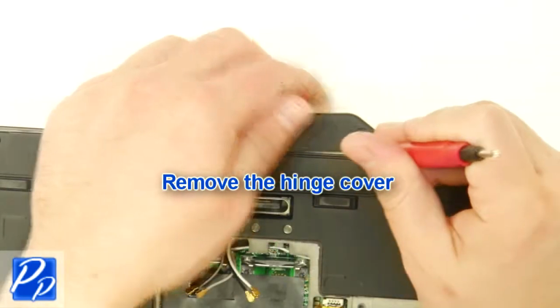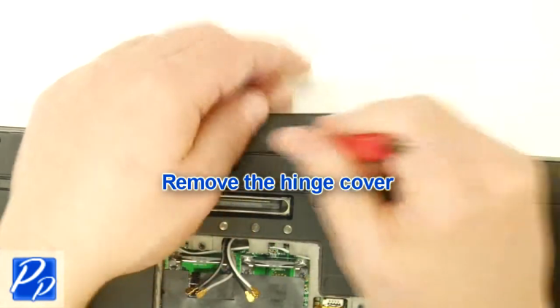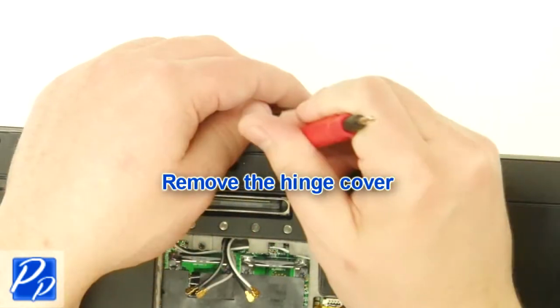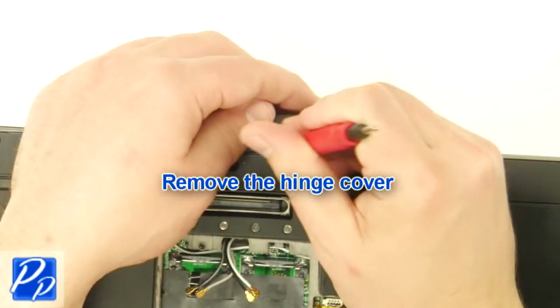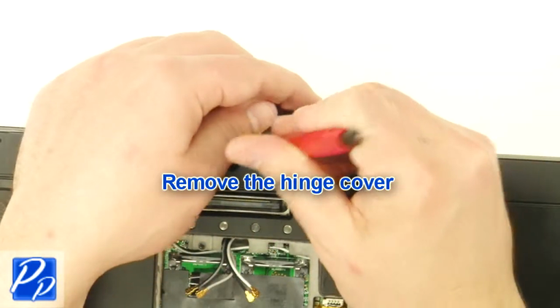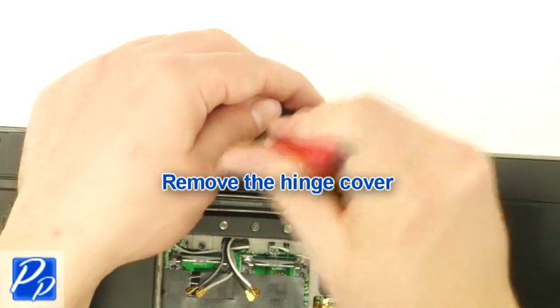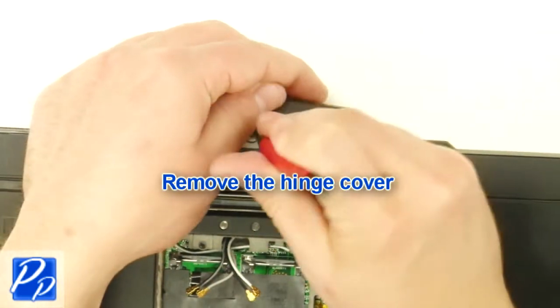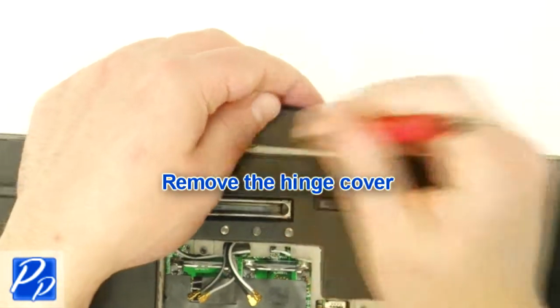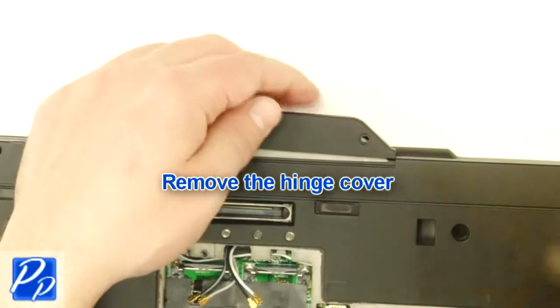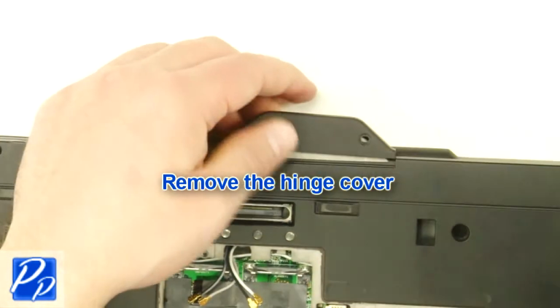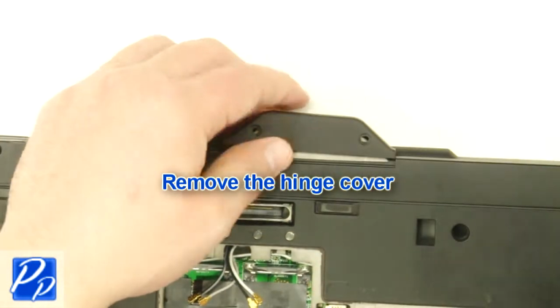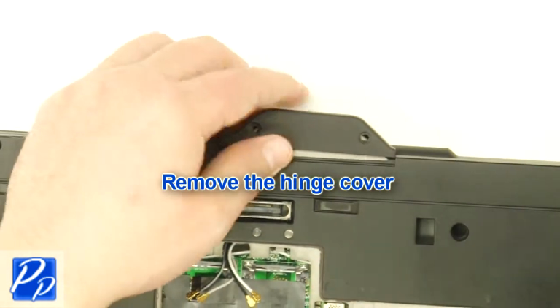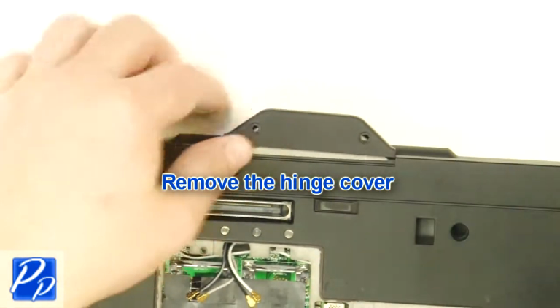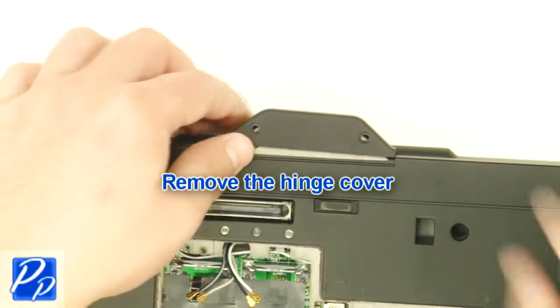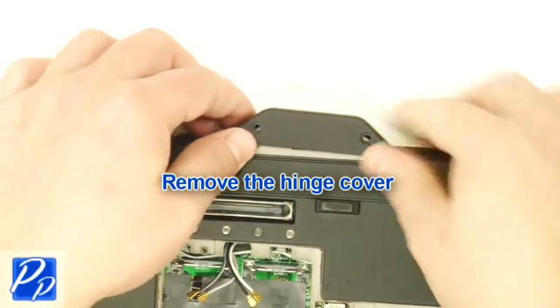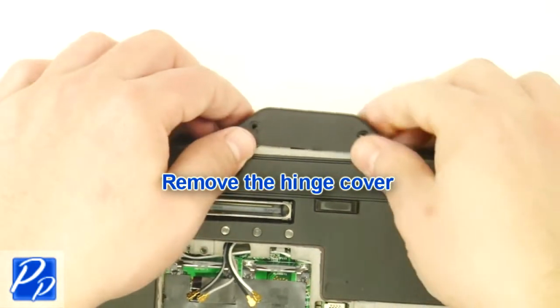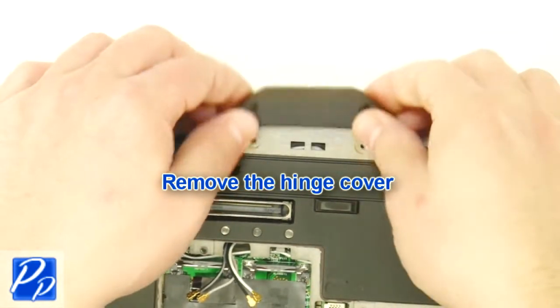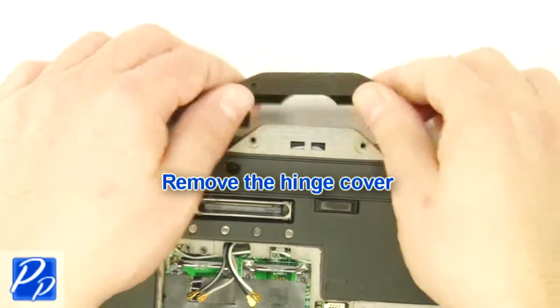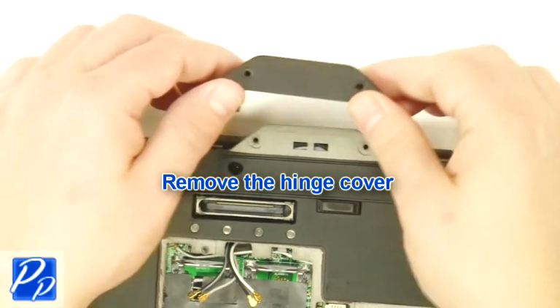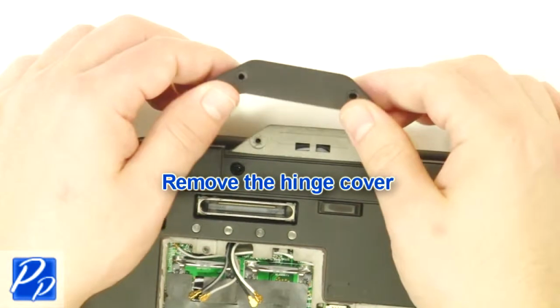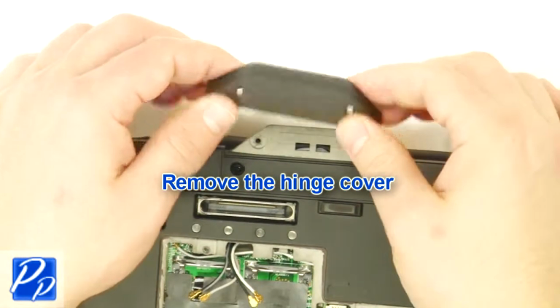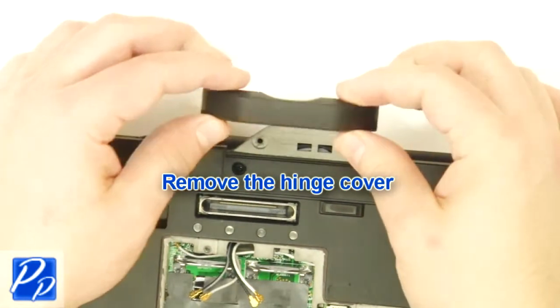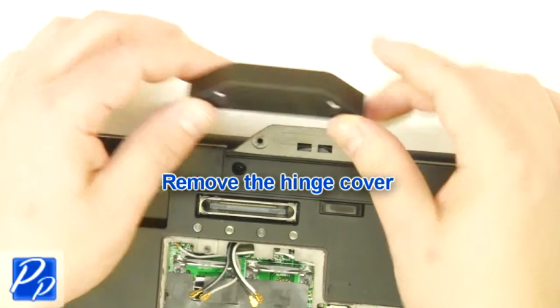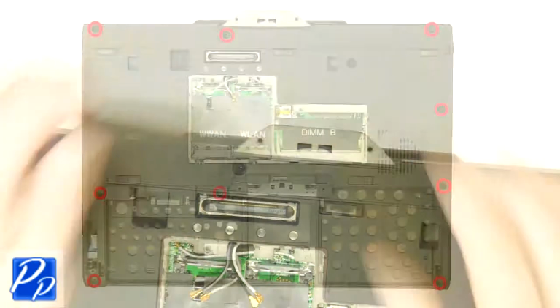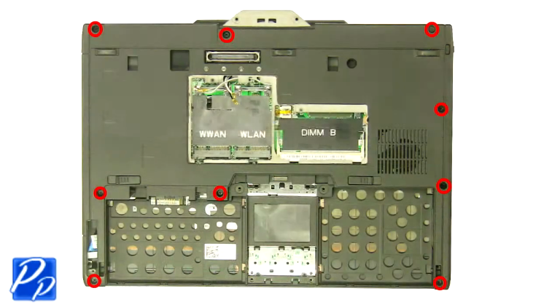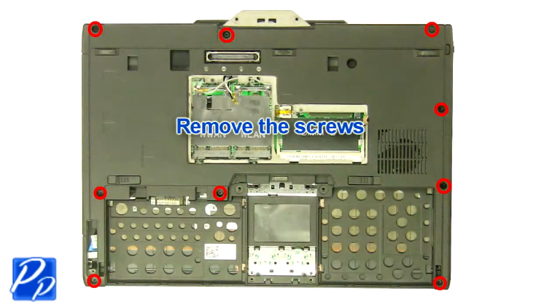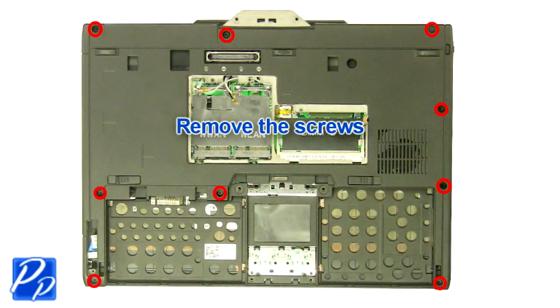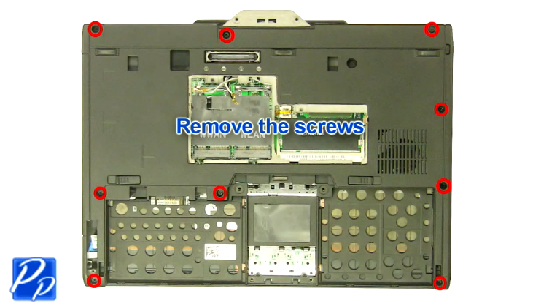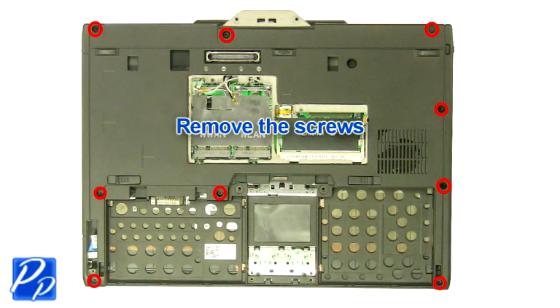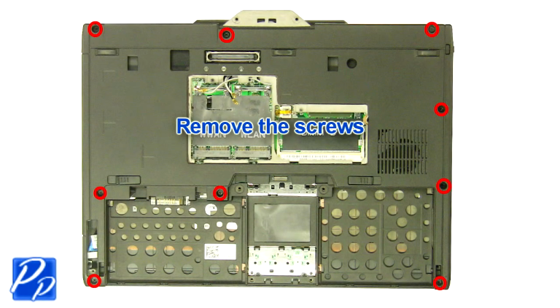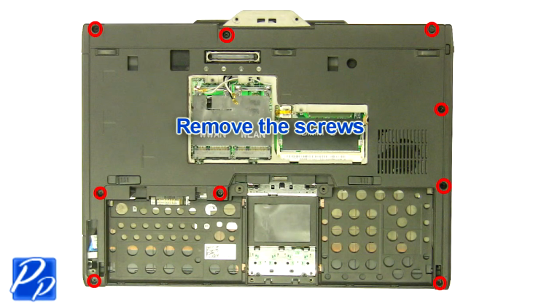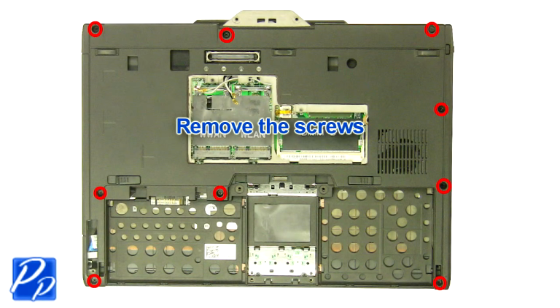Remove the hinge cover. Remove the screws.